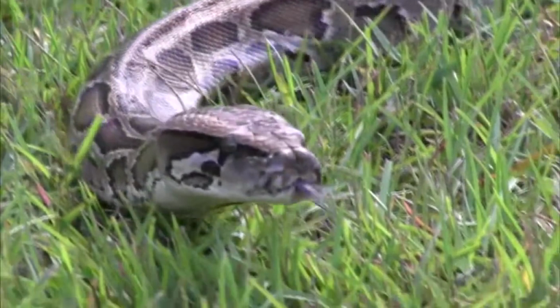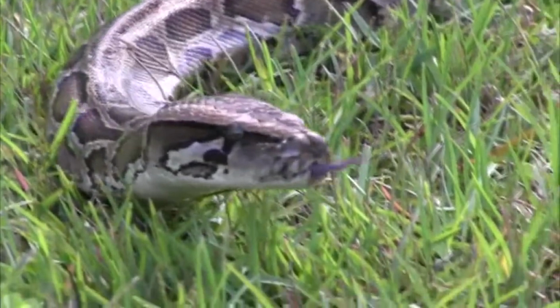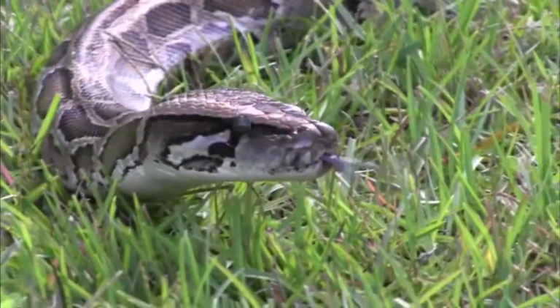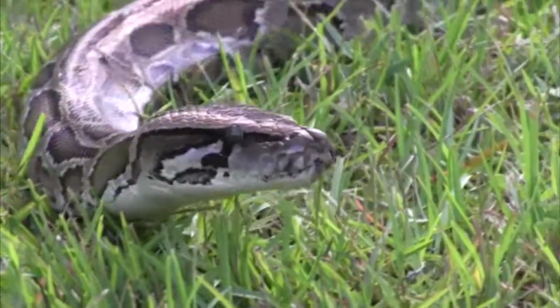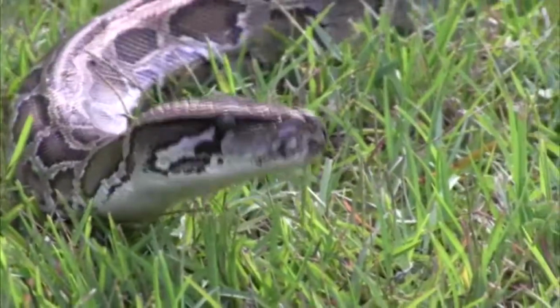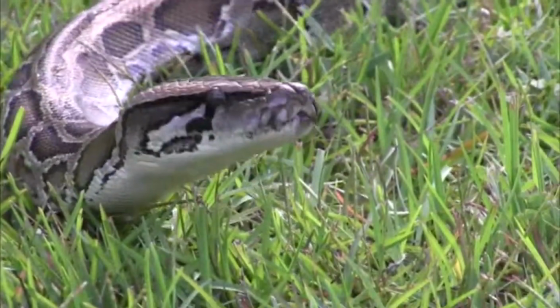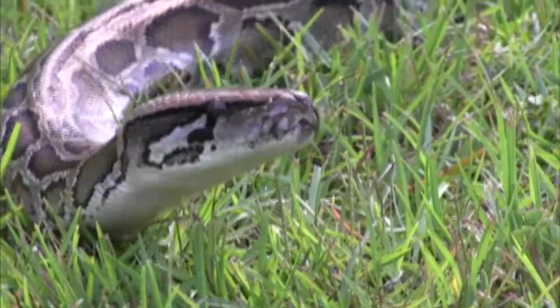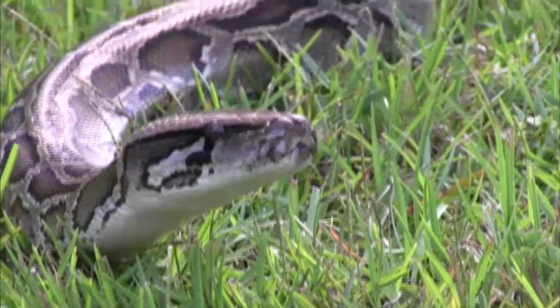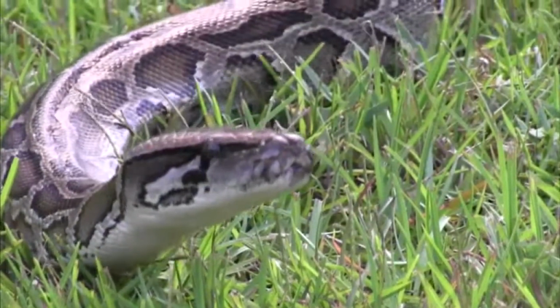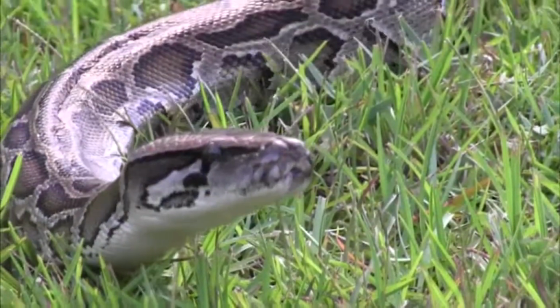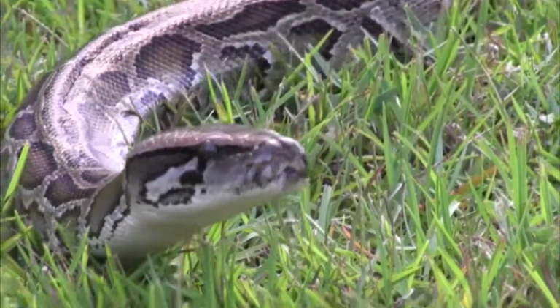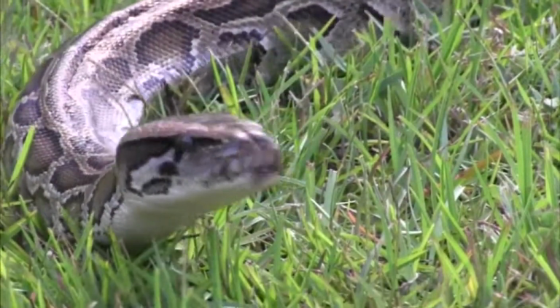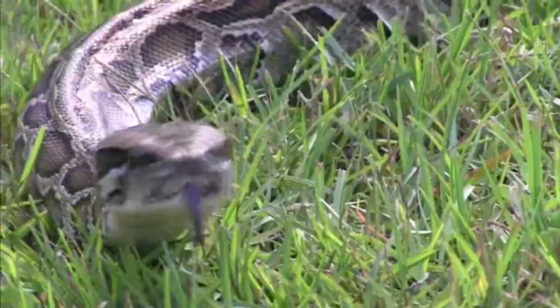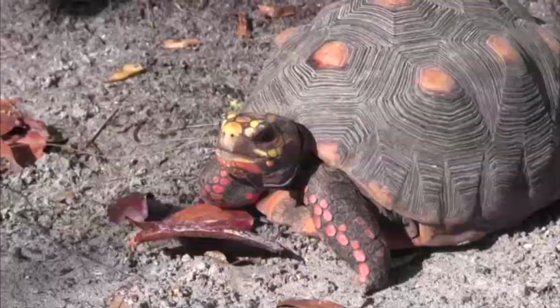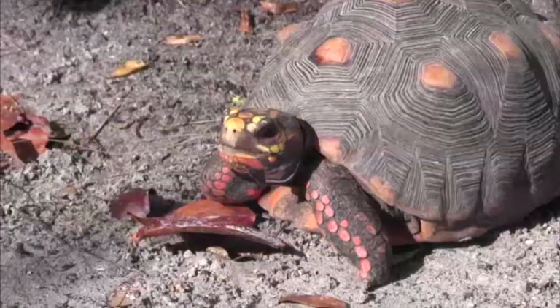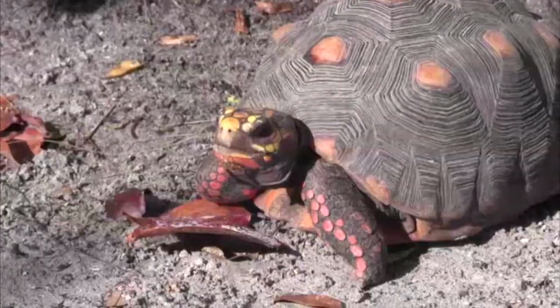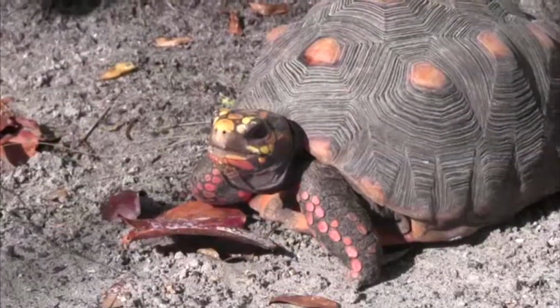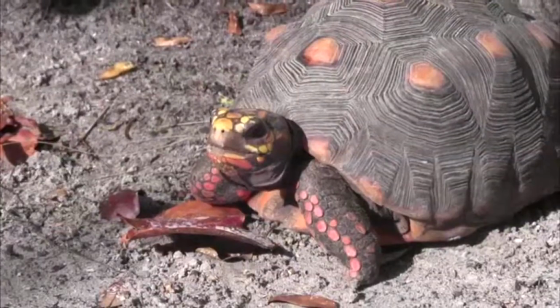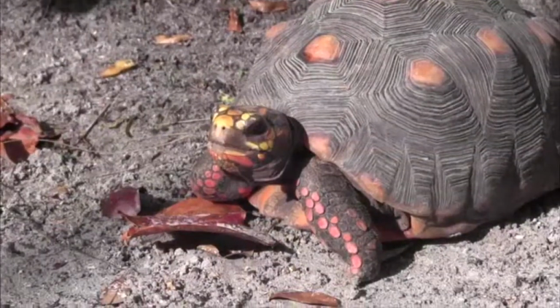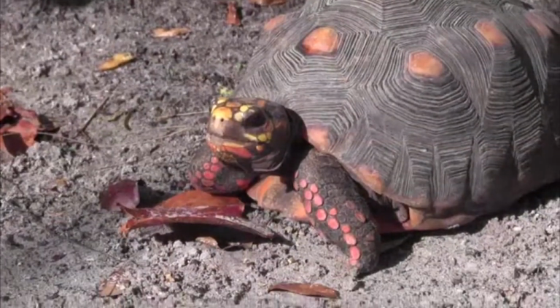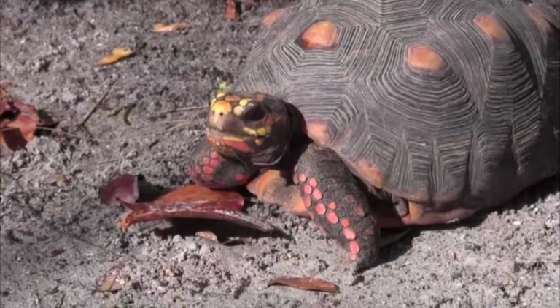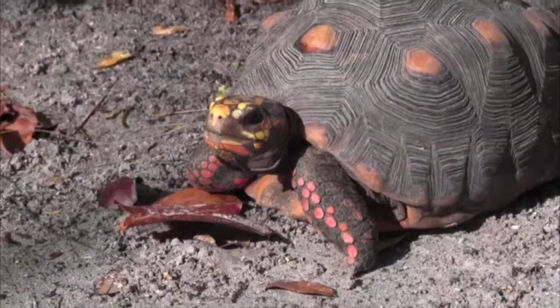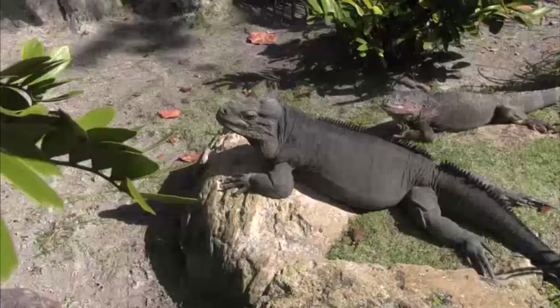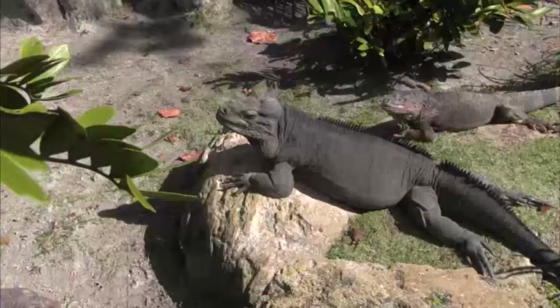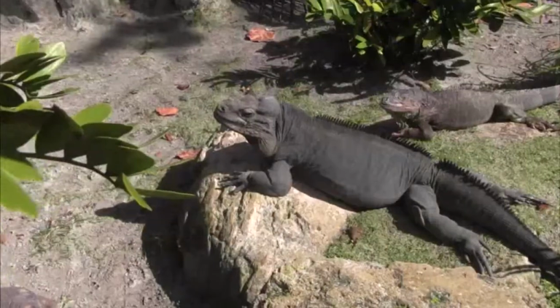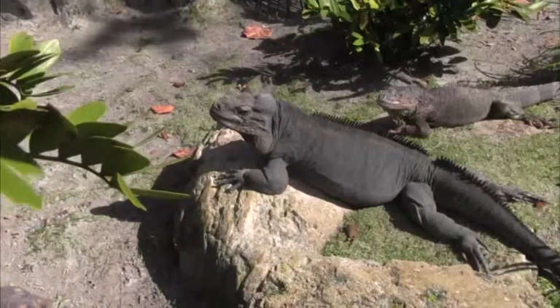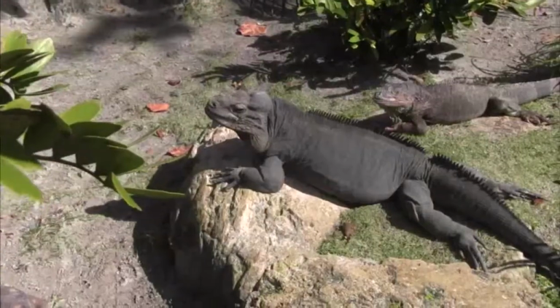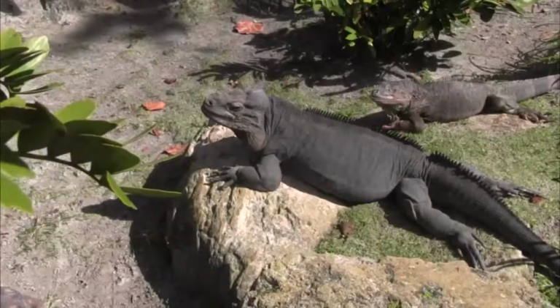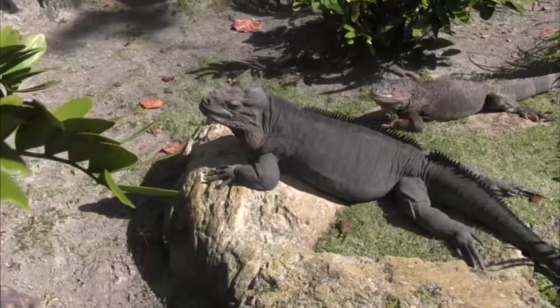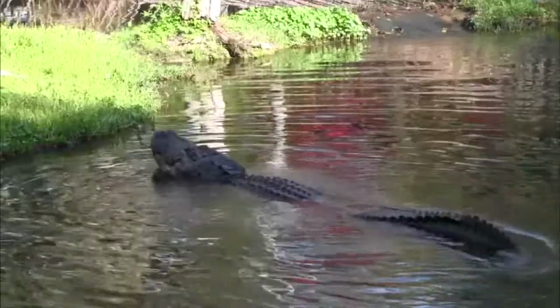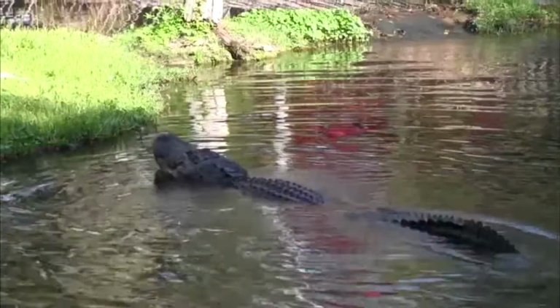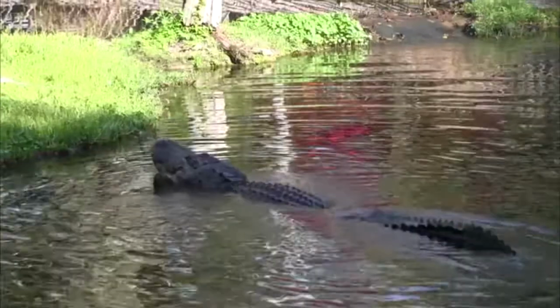Reptiles include snakes, tortoises and turtles, lizards, and crocodilians.